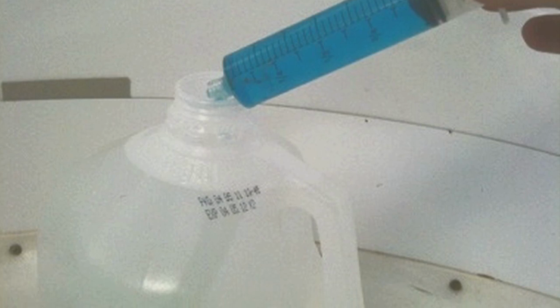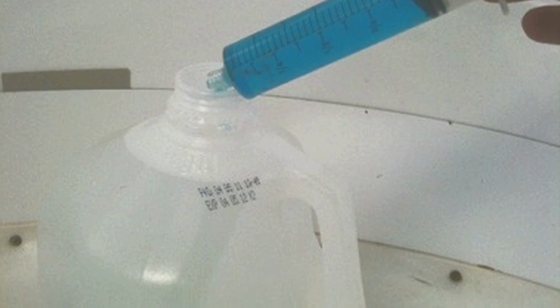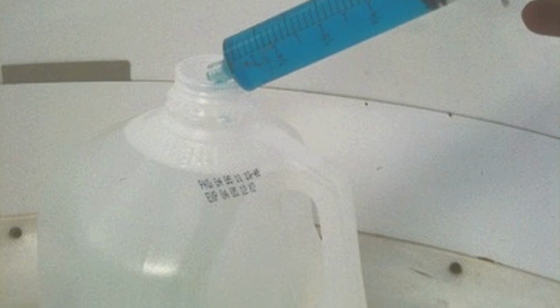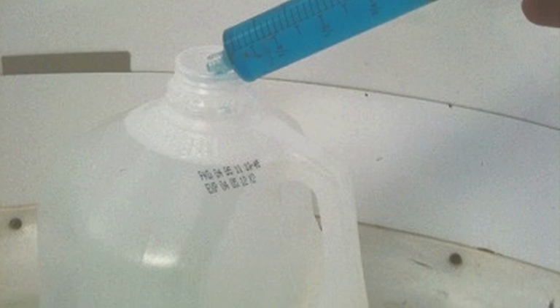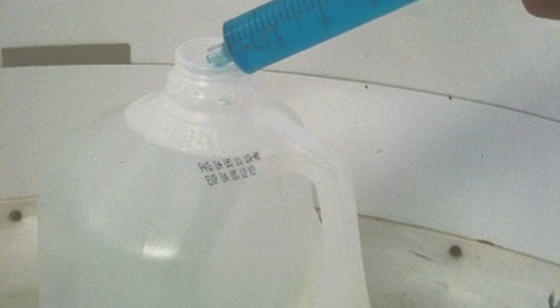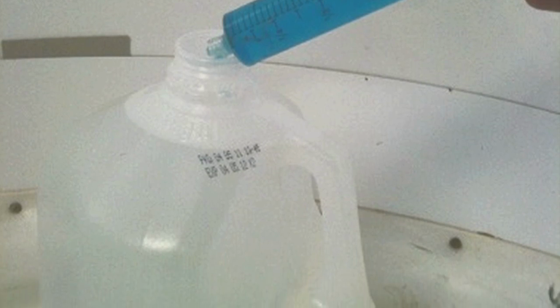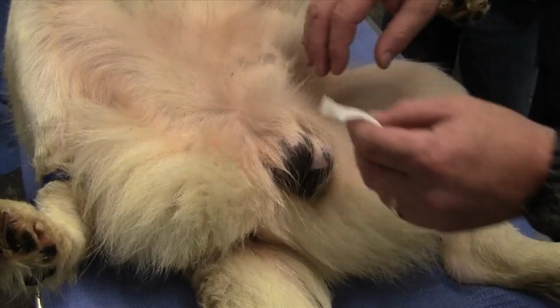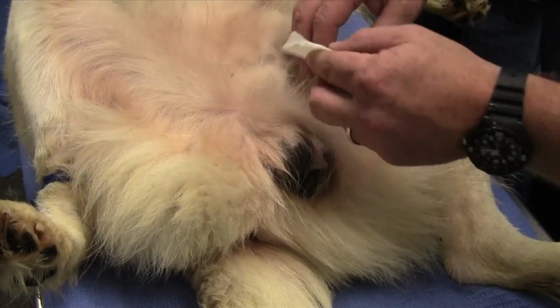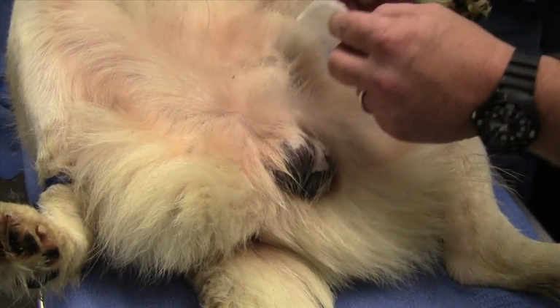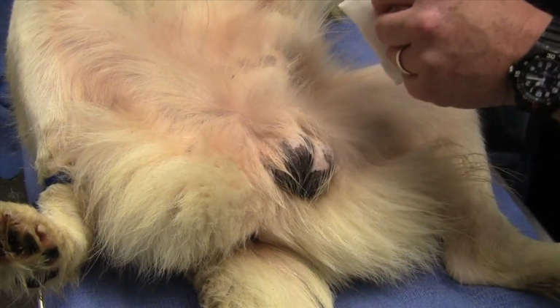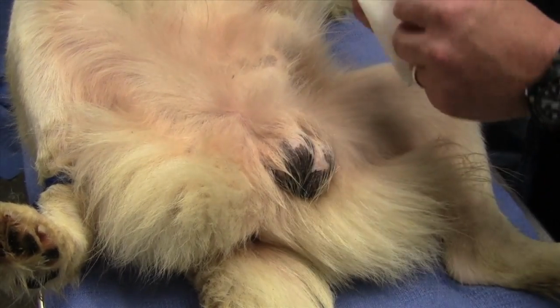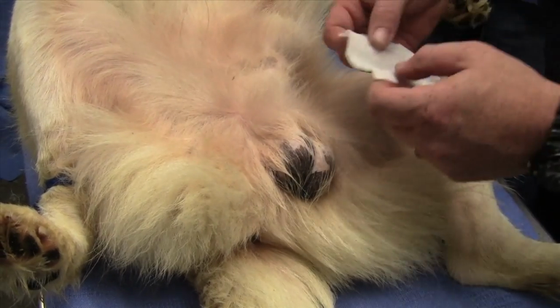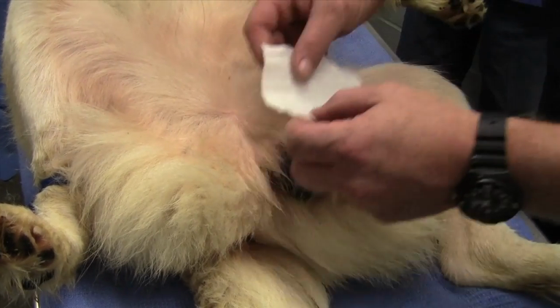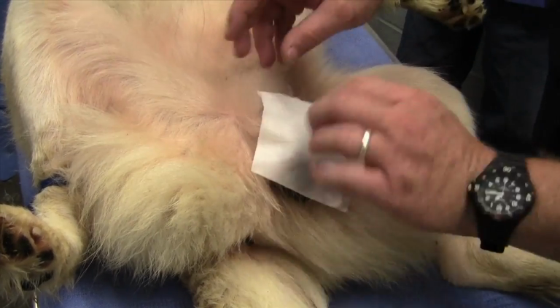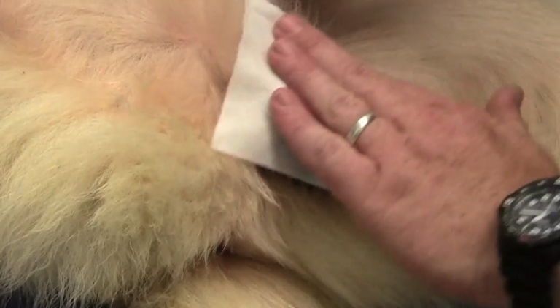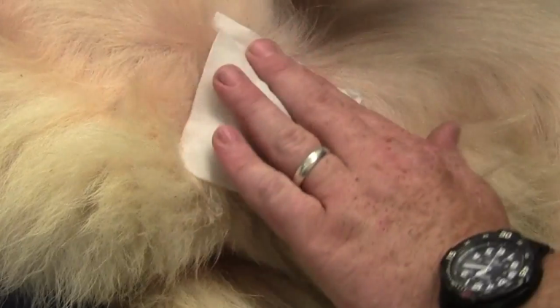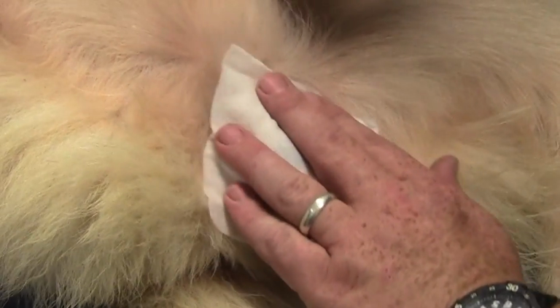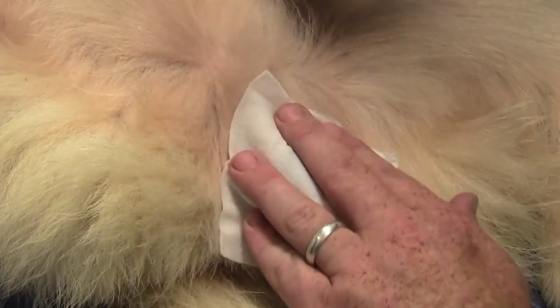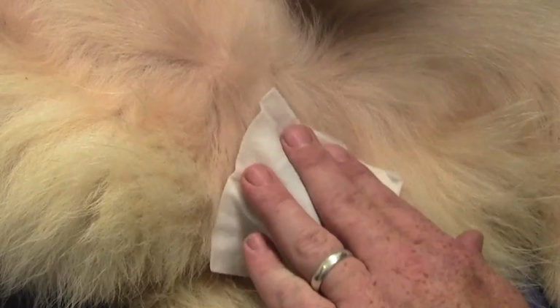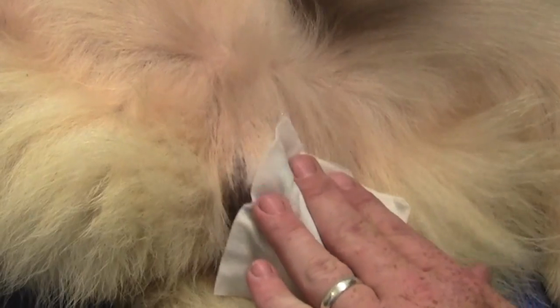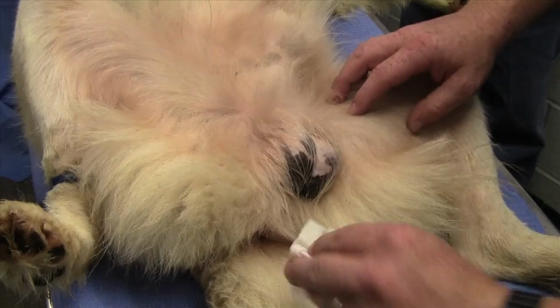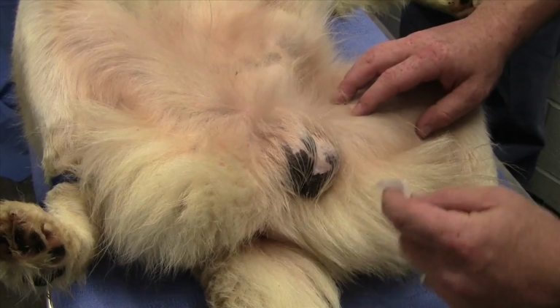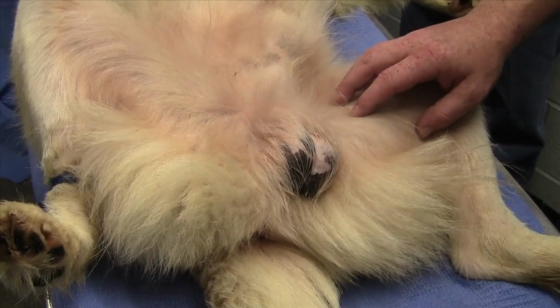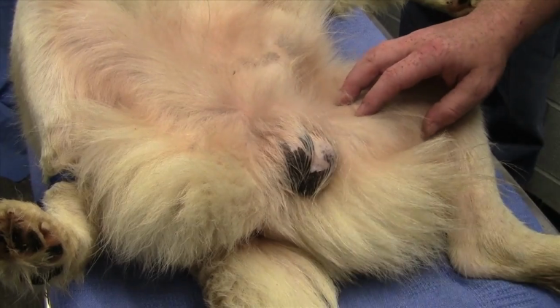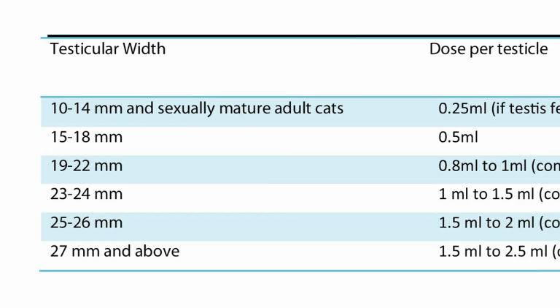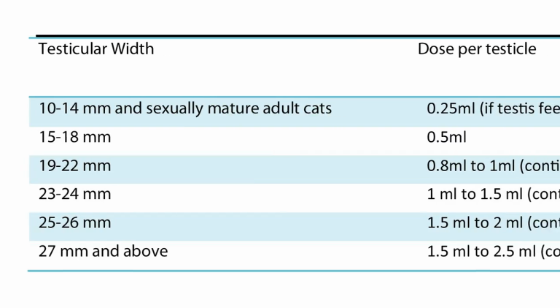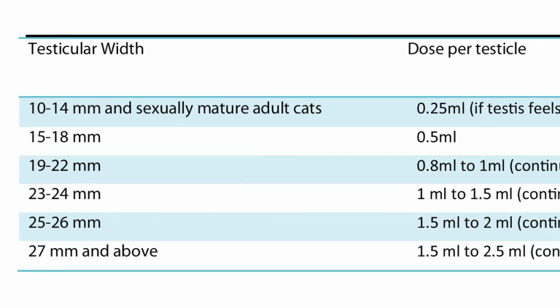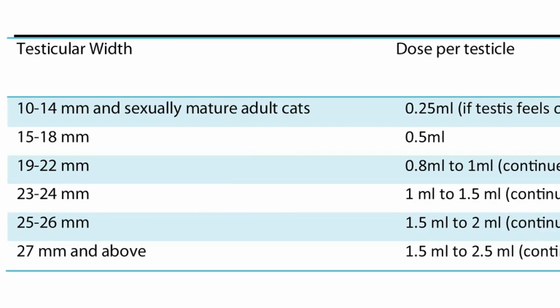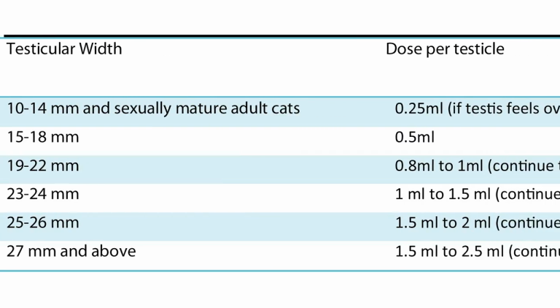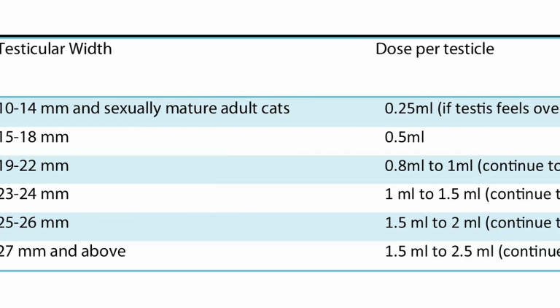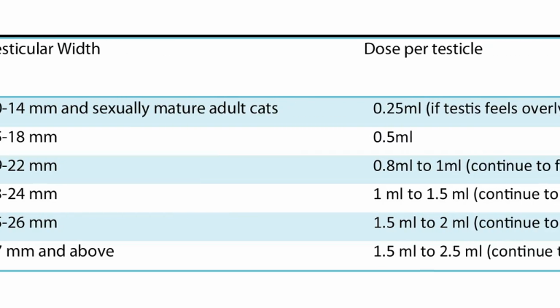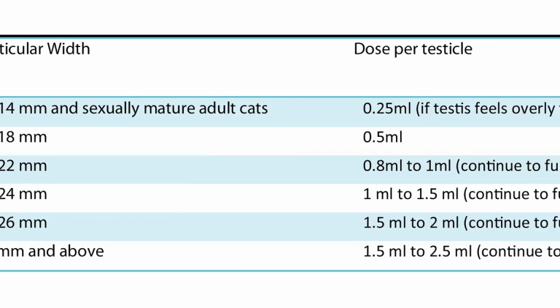After measuring the testicles, wipe the scrotum once with chlorhexidine solution mixed according to the manufacturer's instructions — generally one ounce to one gallon of water, or 30 milliliters to 3.5 liters of water. The dosage will be determined in part by the feel of the testicle during the injection, so the chart shows a range from minimum to maximum.